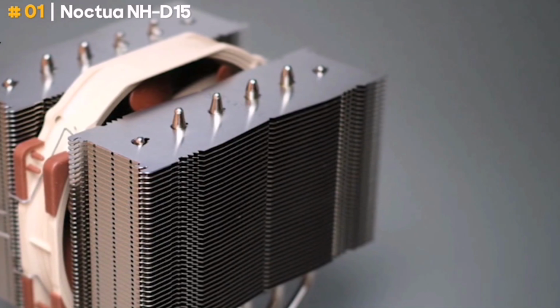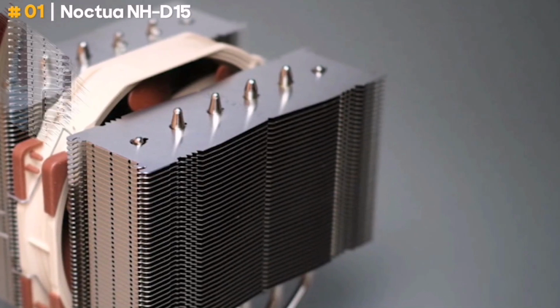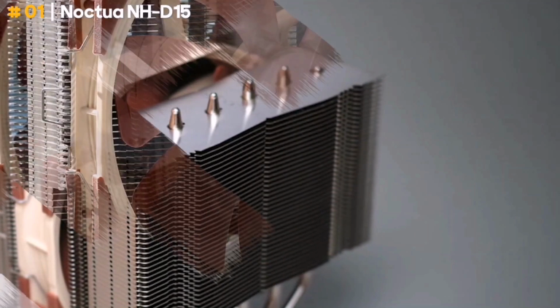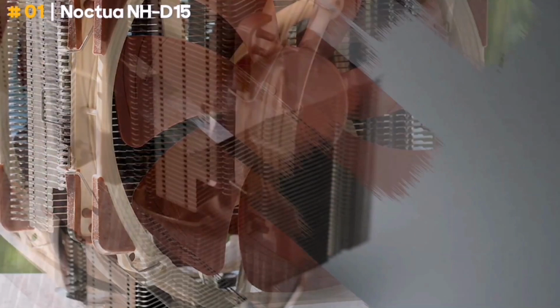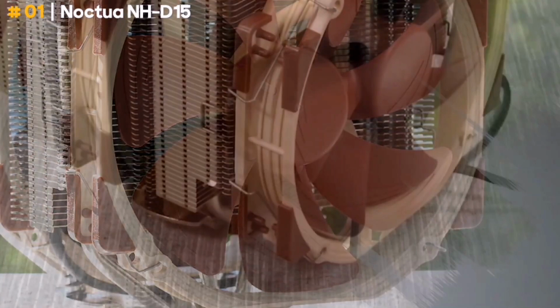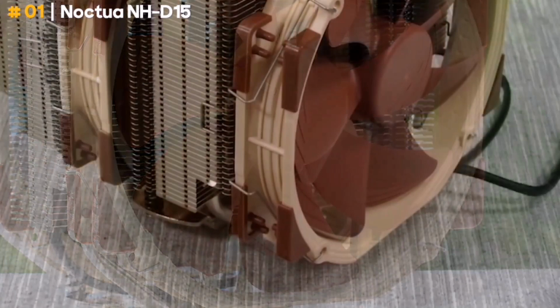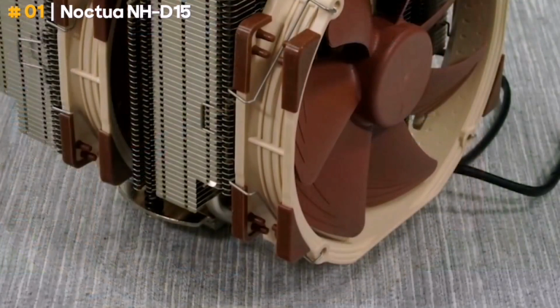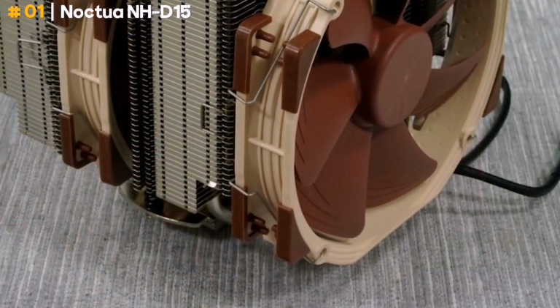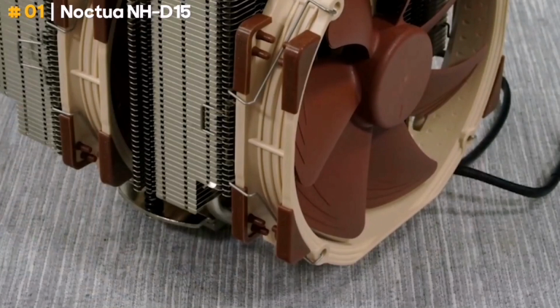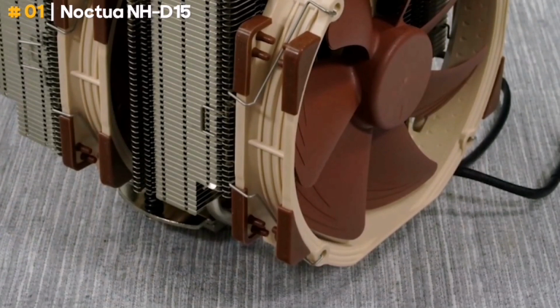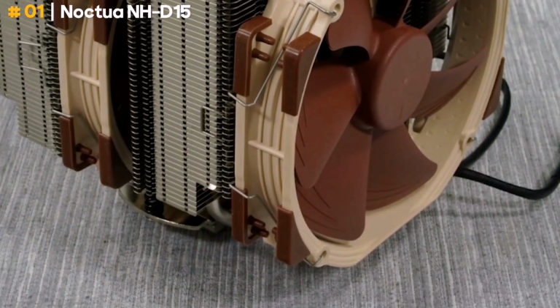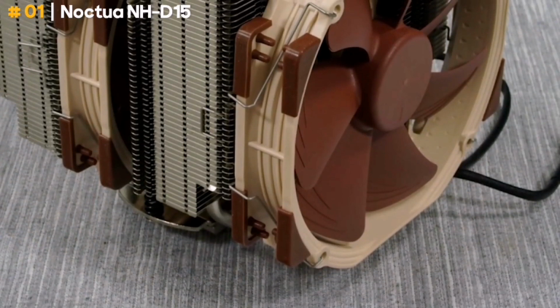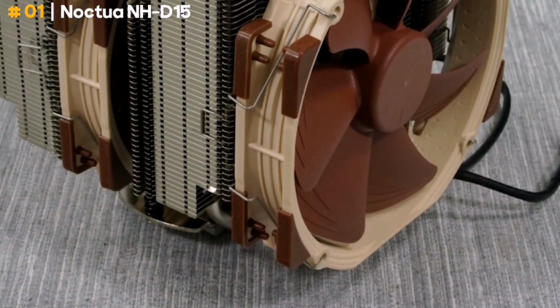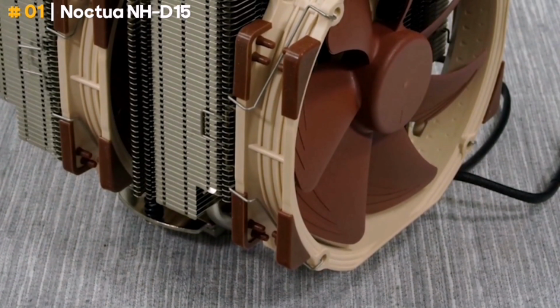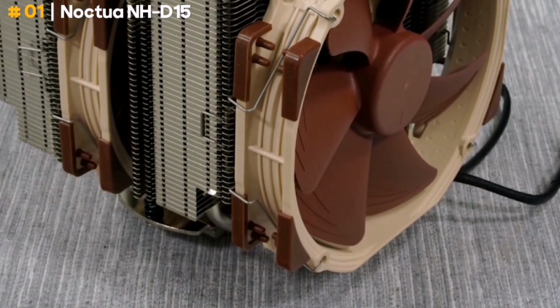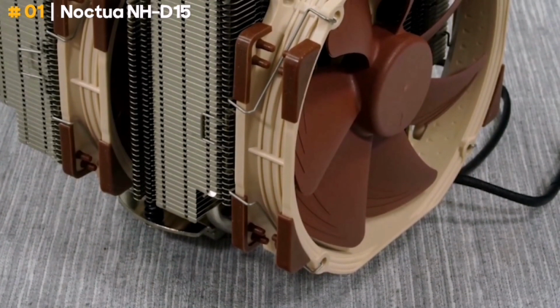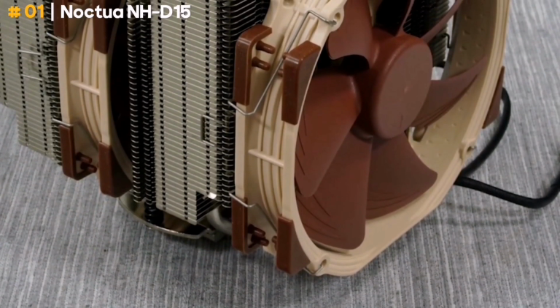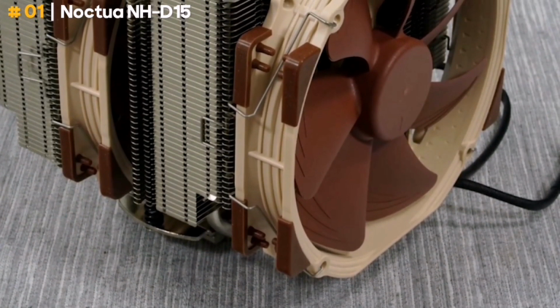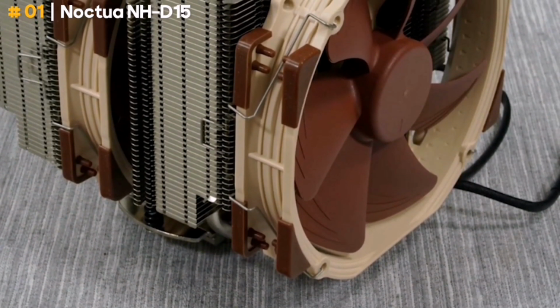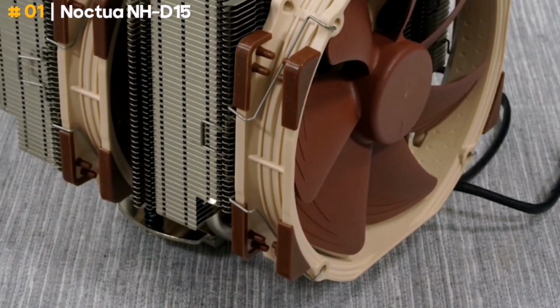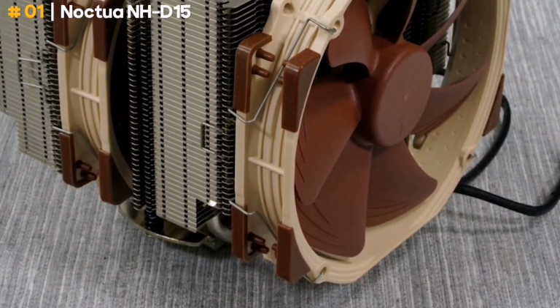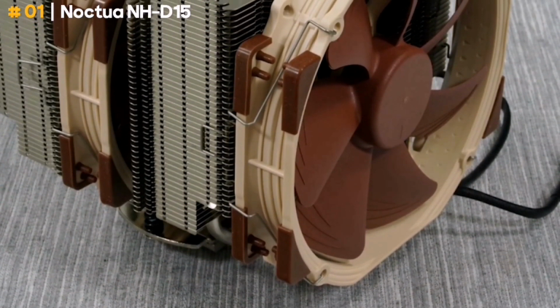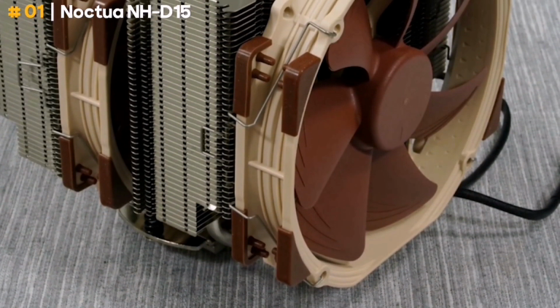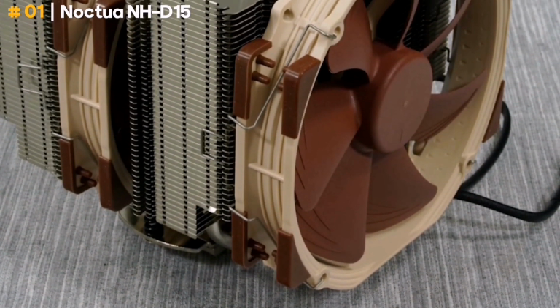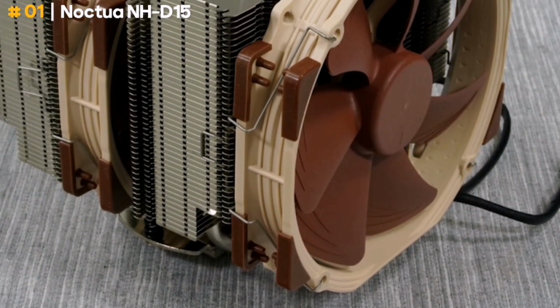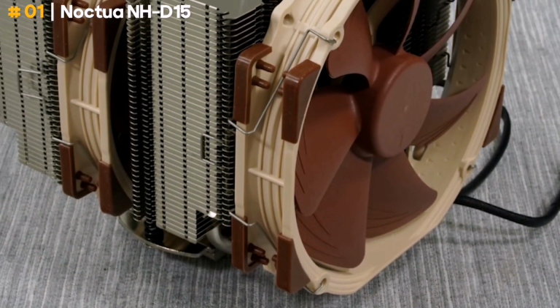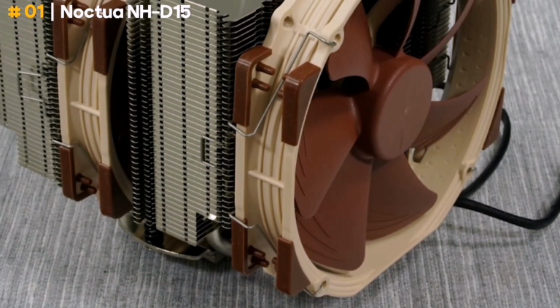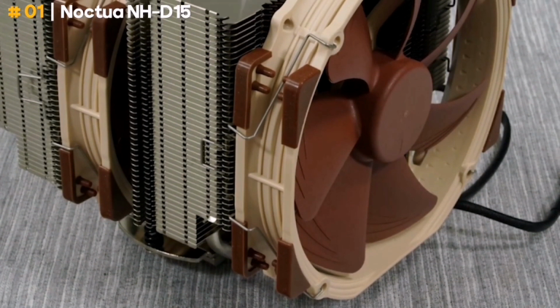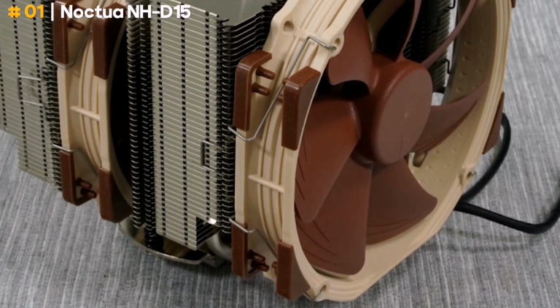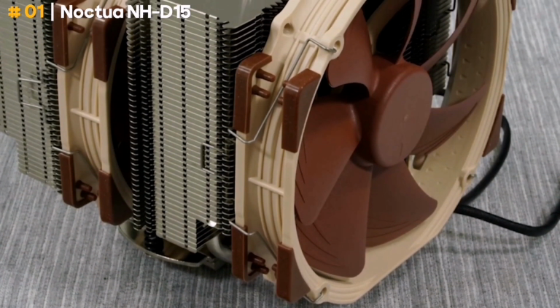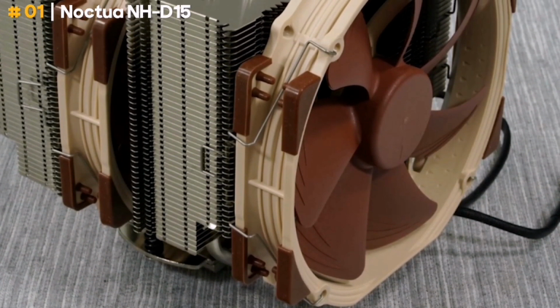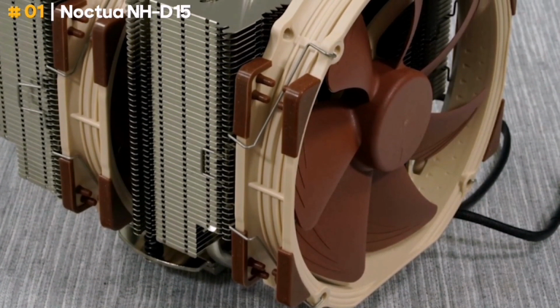And if you don't need all that cooling power, you can run the fans with a low-noise adapter.